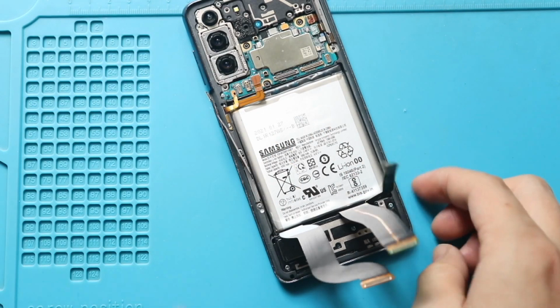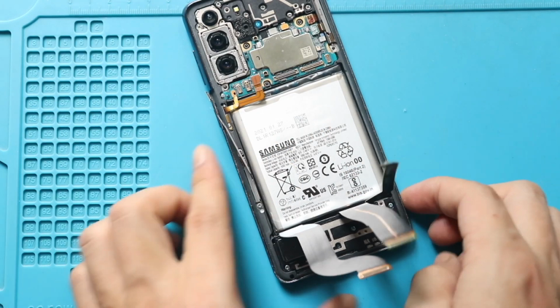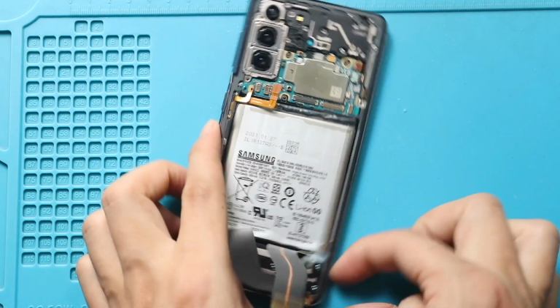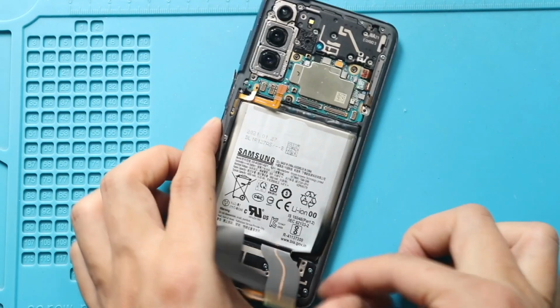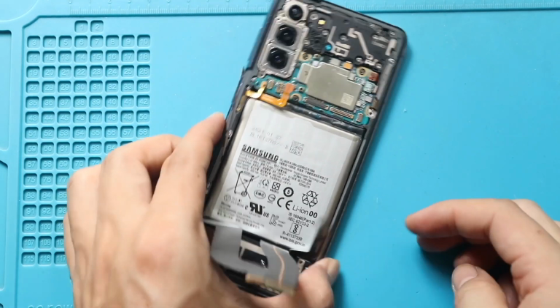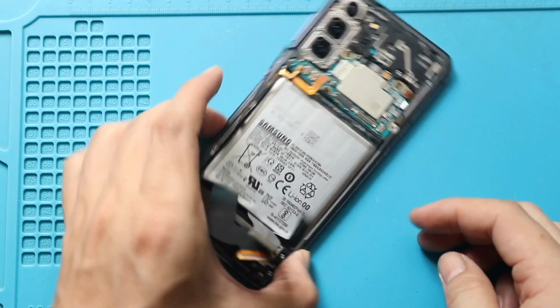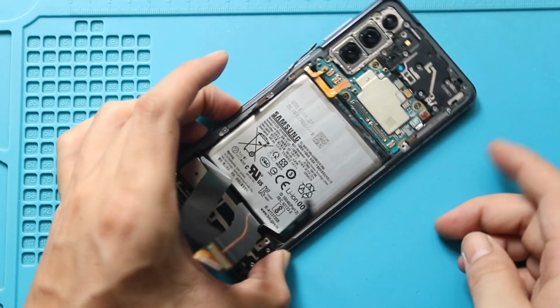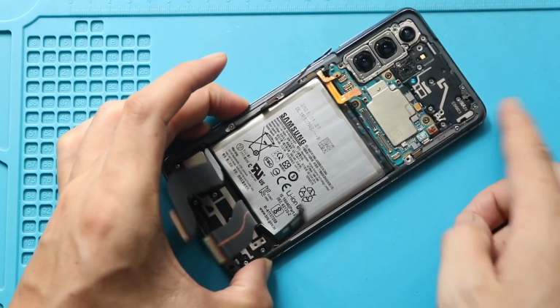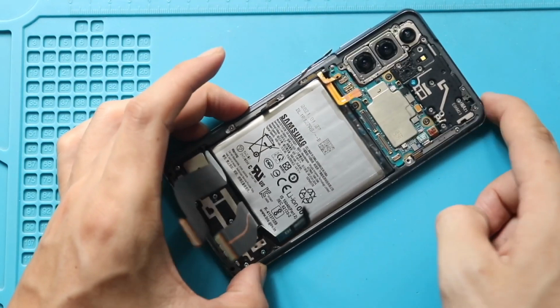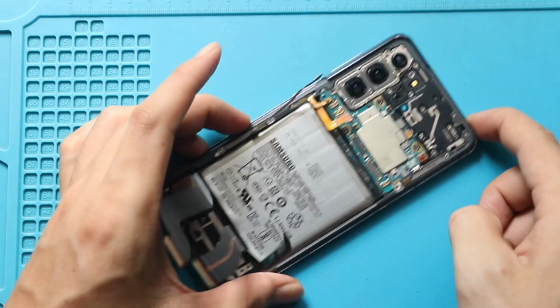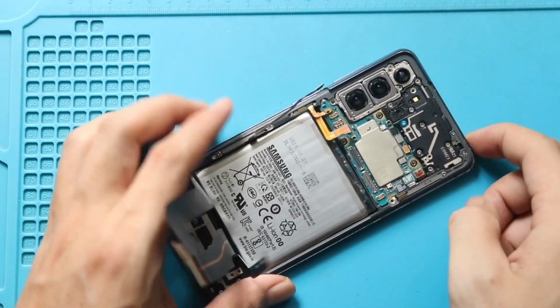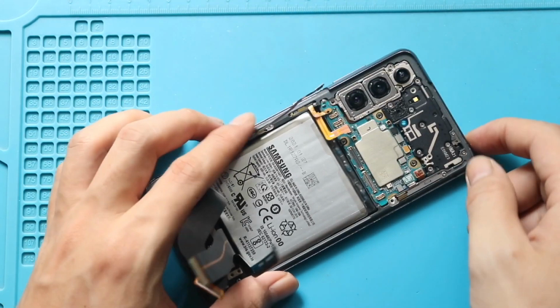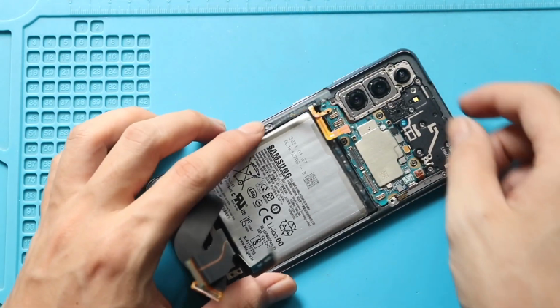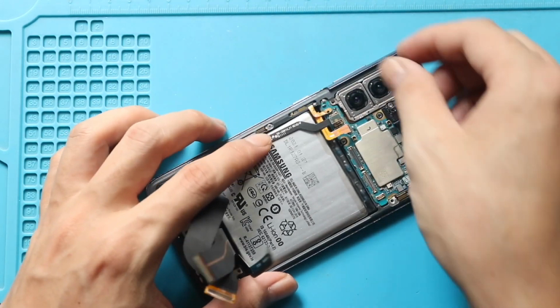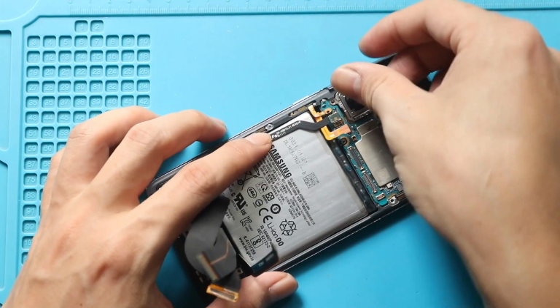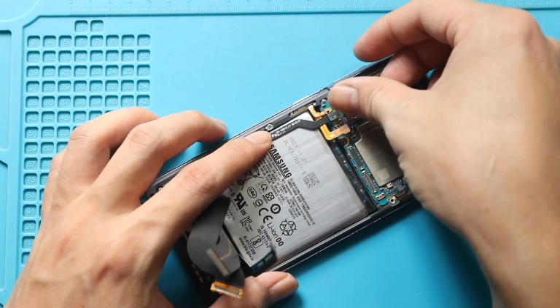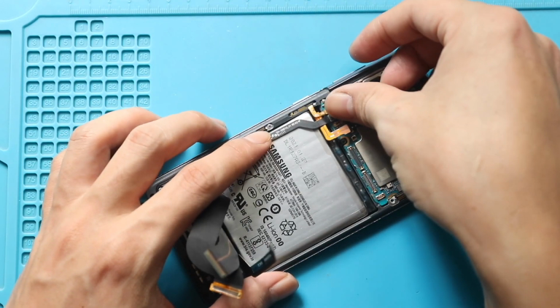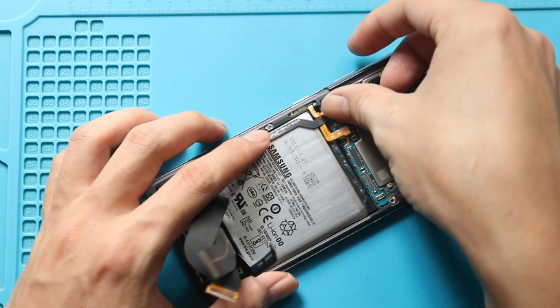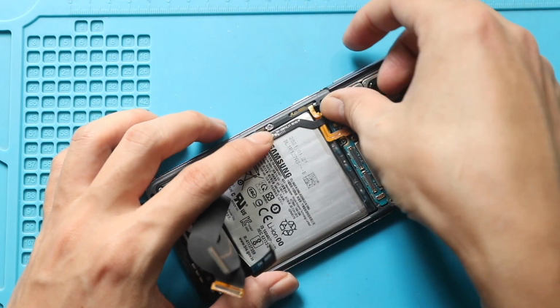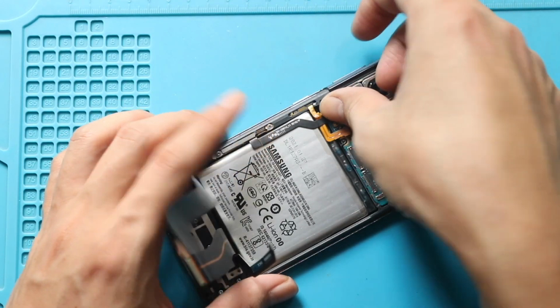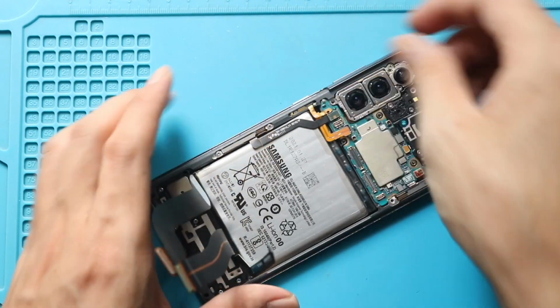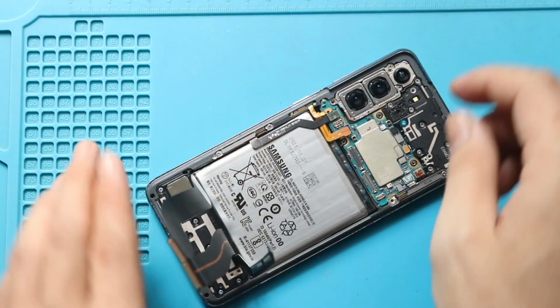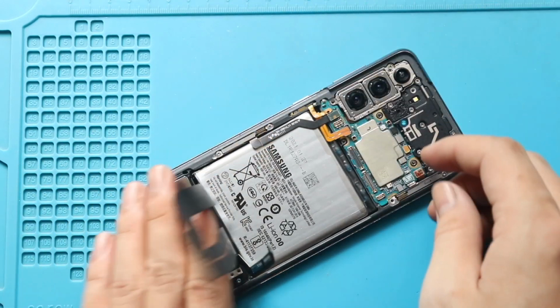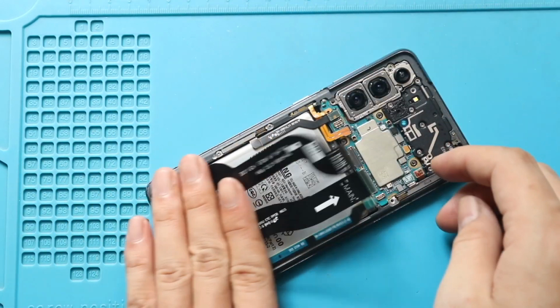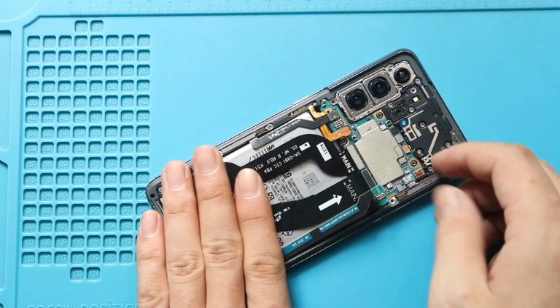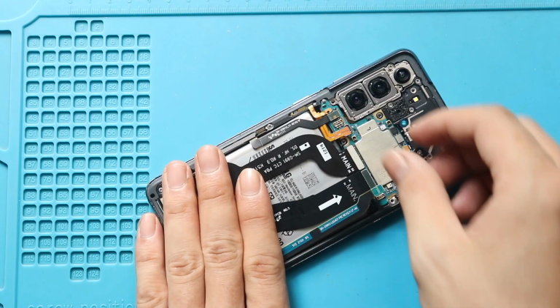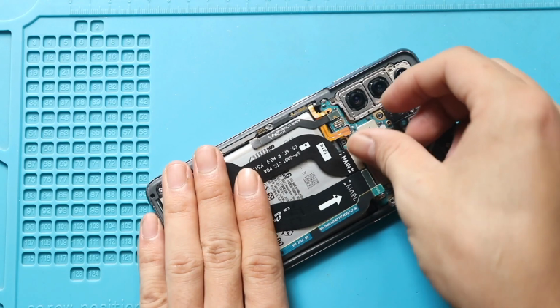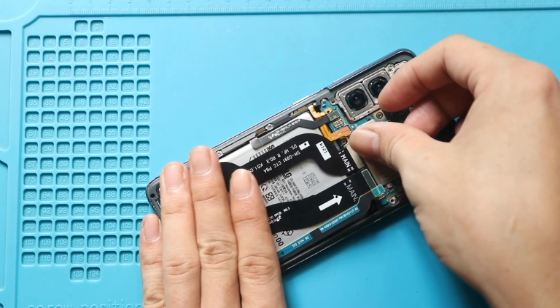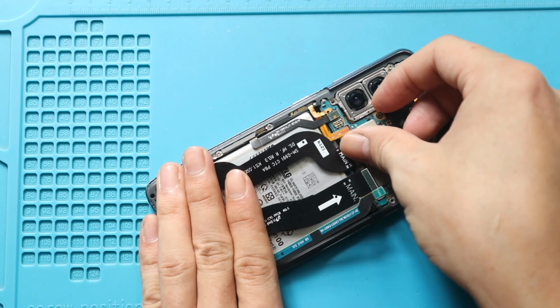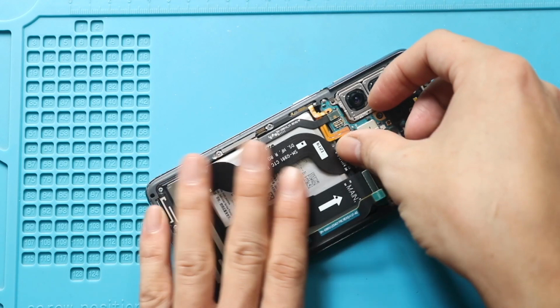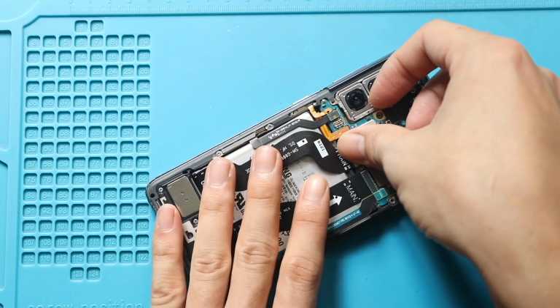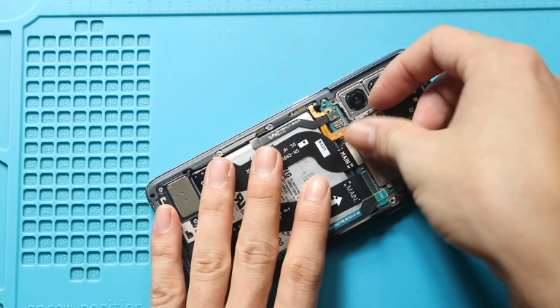Next, secure the LCD flex, main flex, and two signal flex connectors to the logic board.